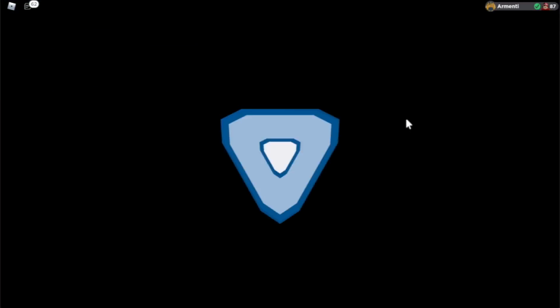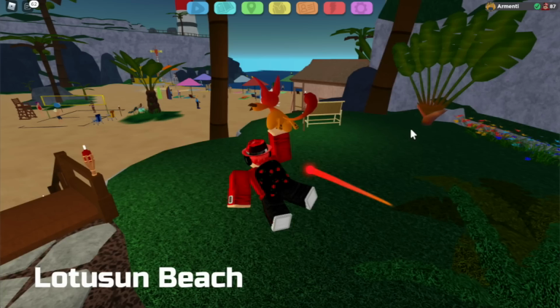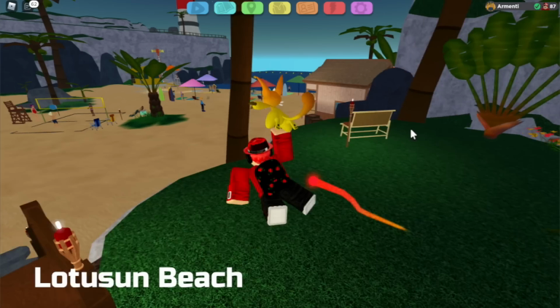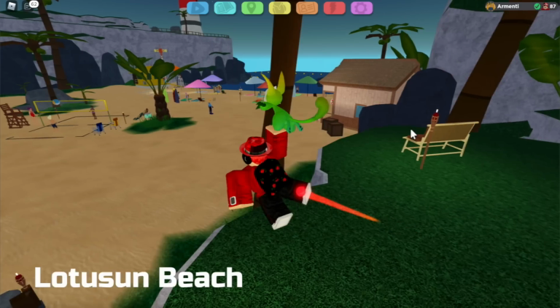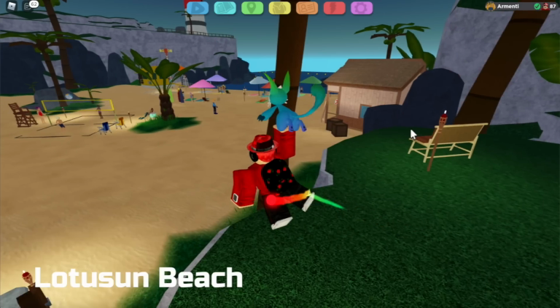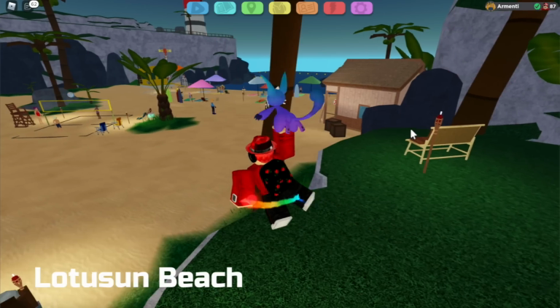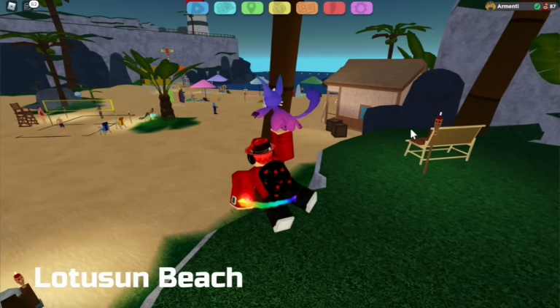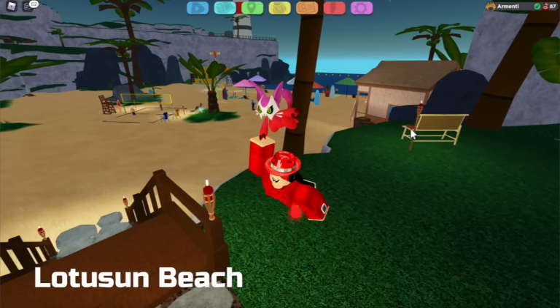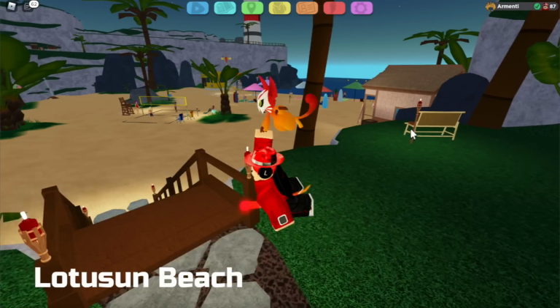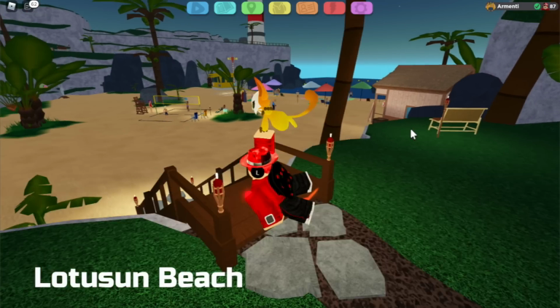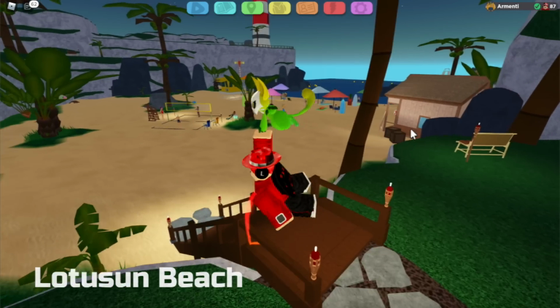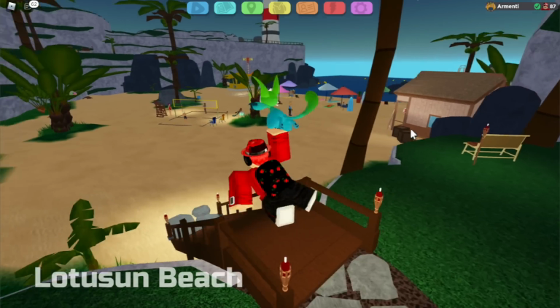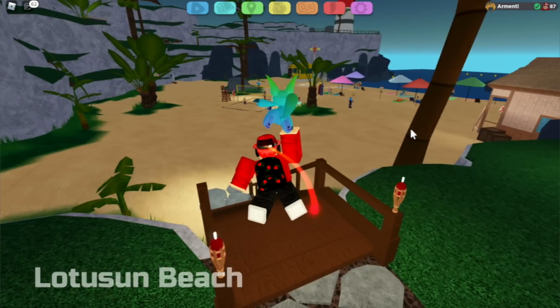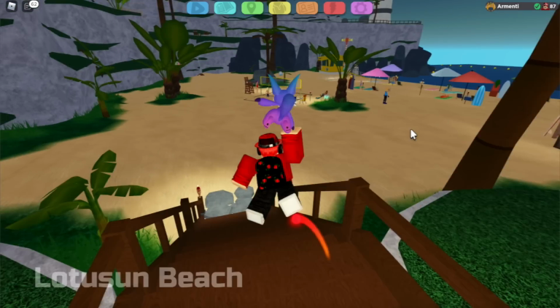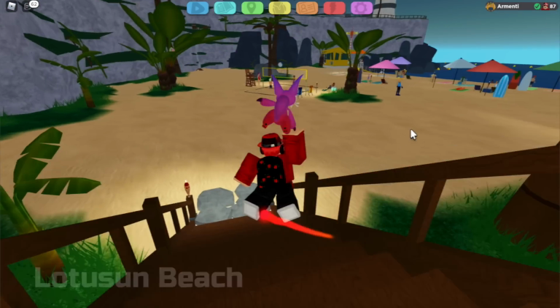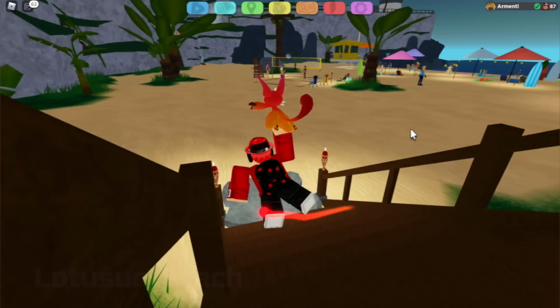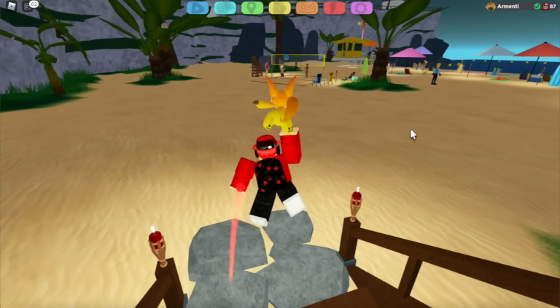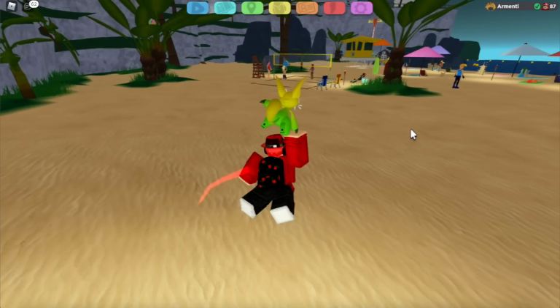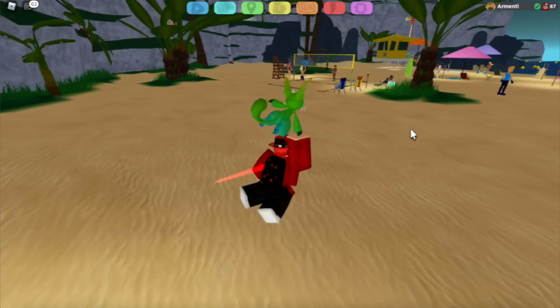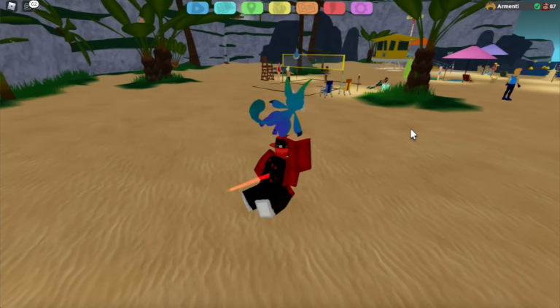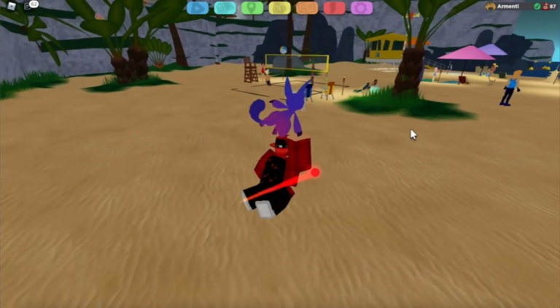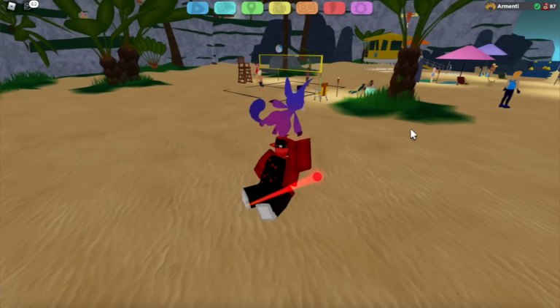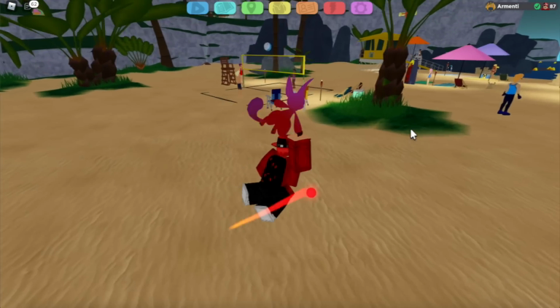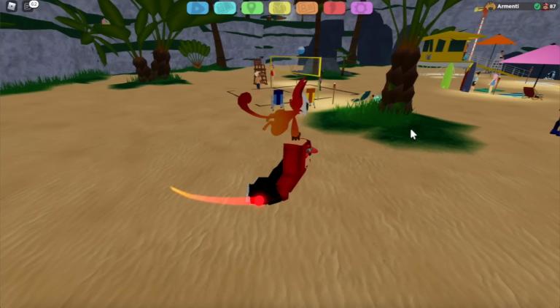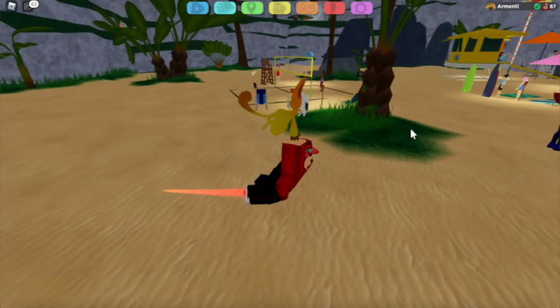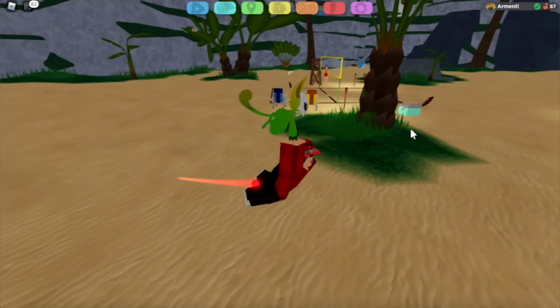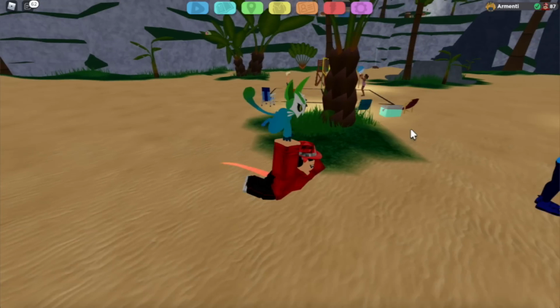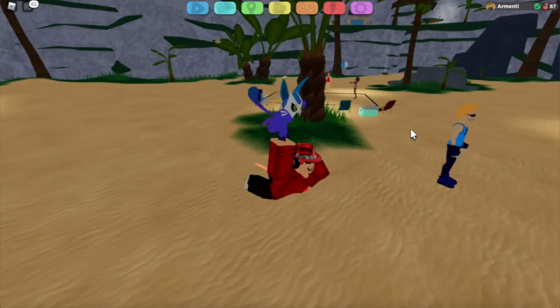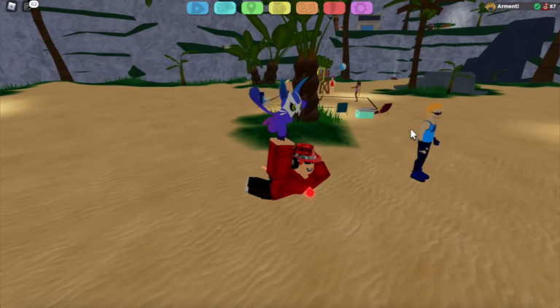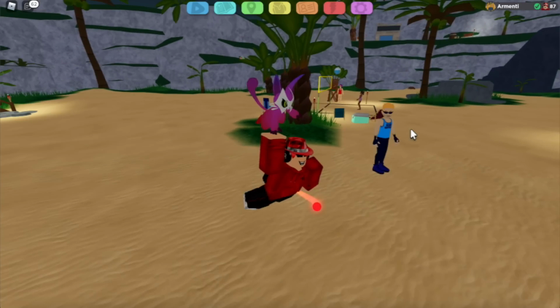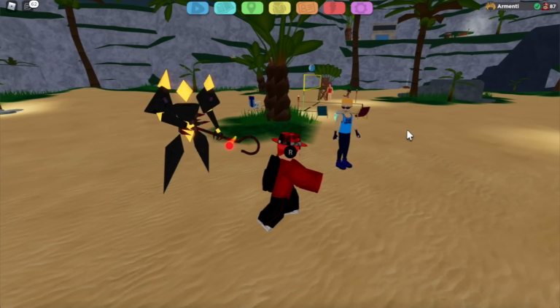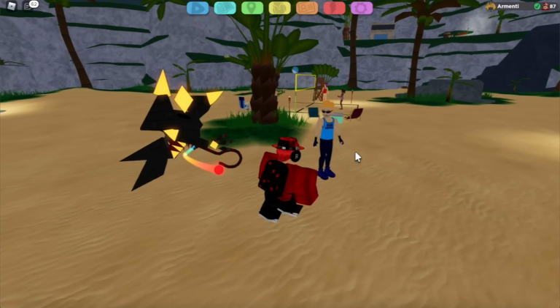The fifth trainer is located in Lotus Stone Beach. Just walk down the stairs when you get here and you're going to find the trainer. Why are all these trainers located near trees?